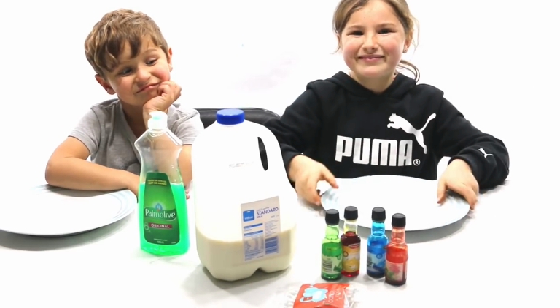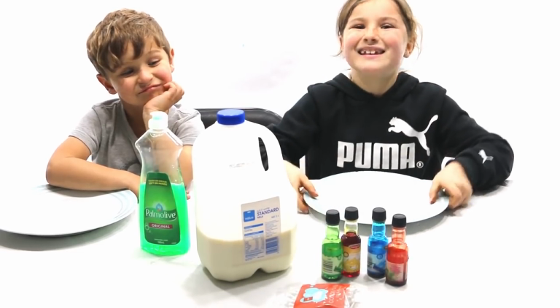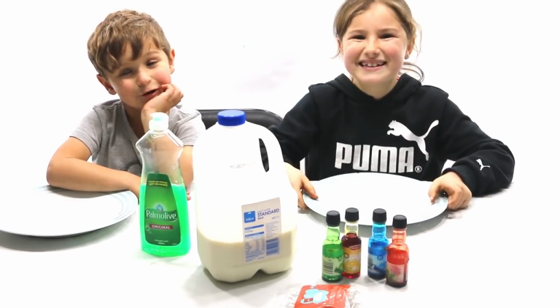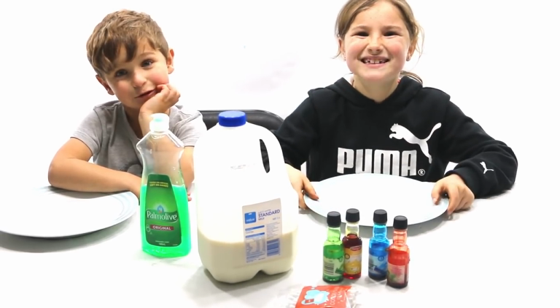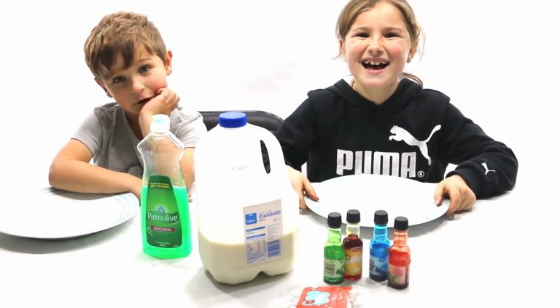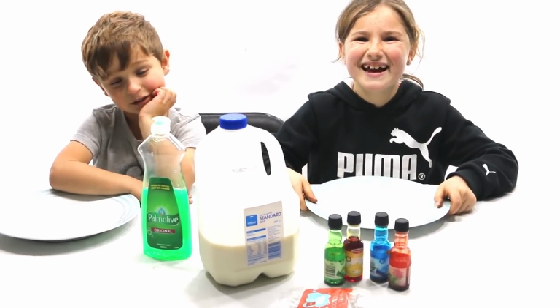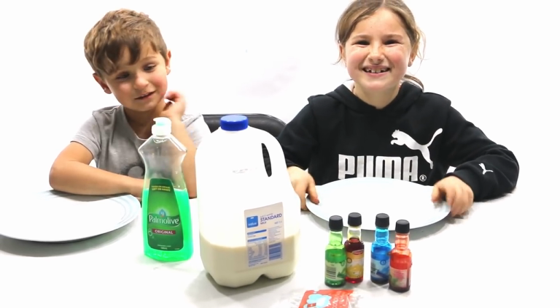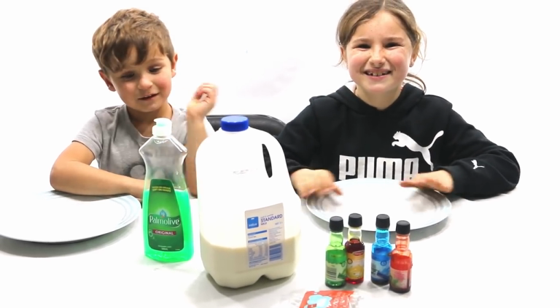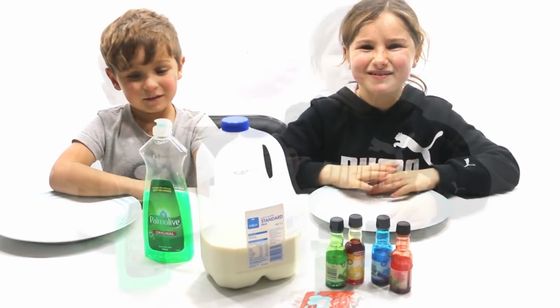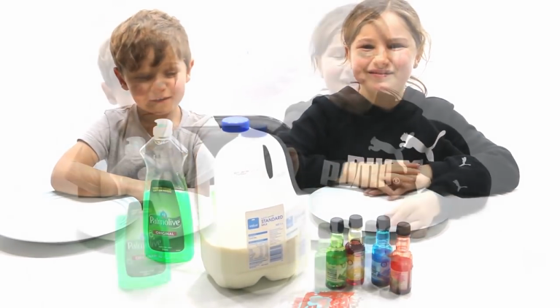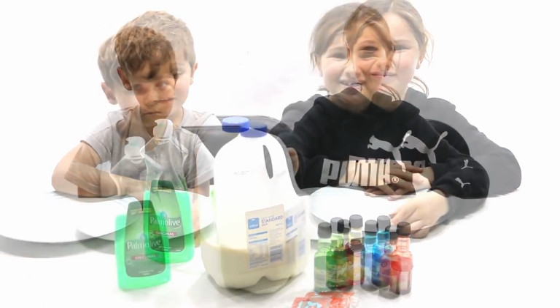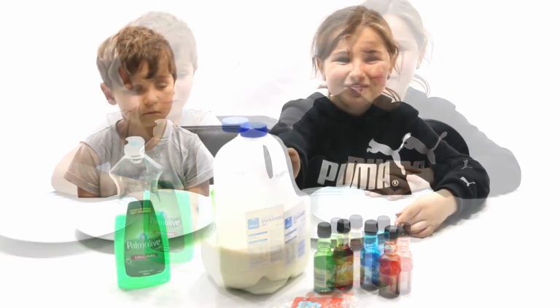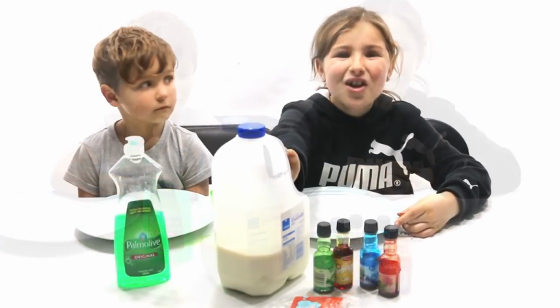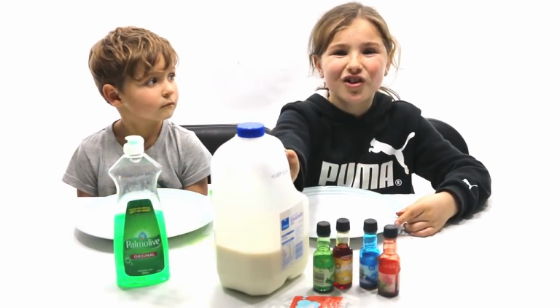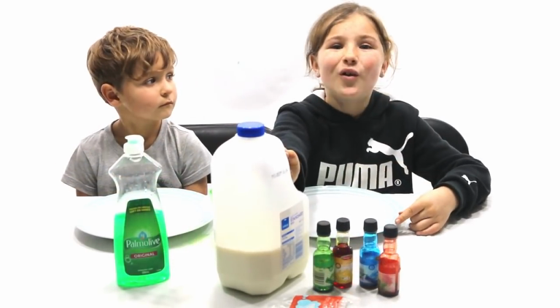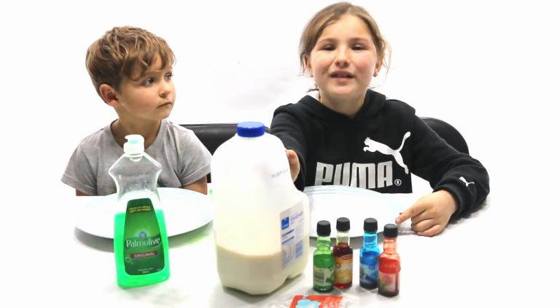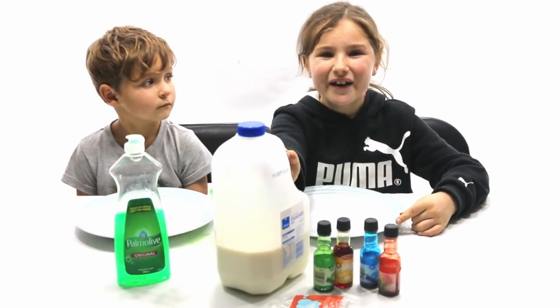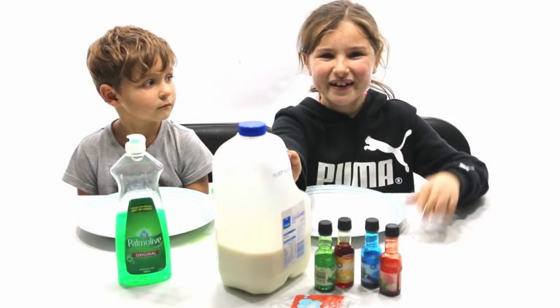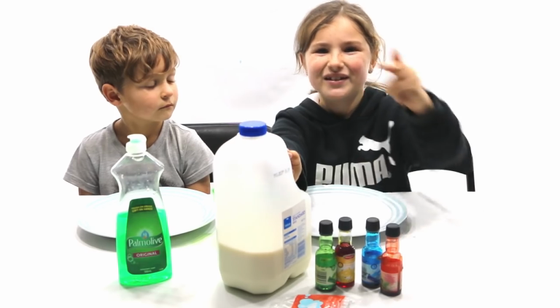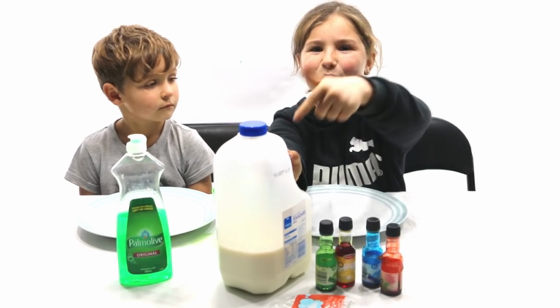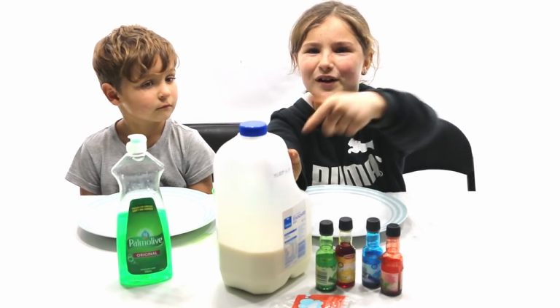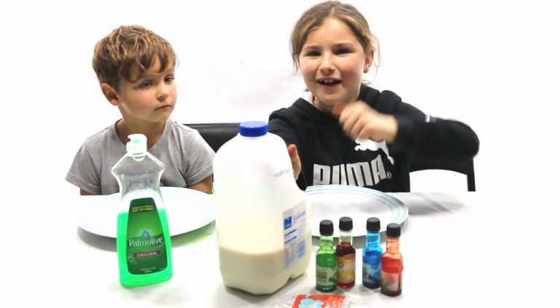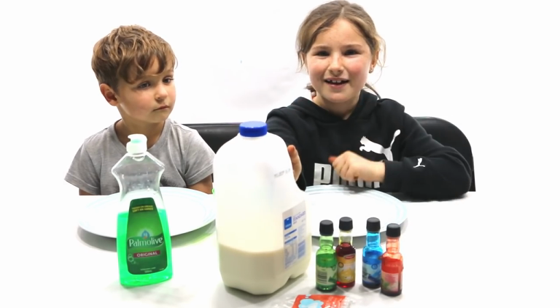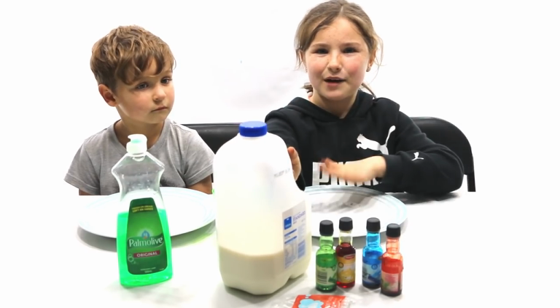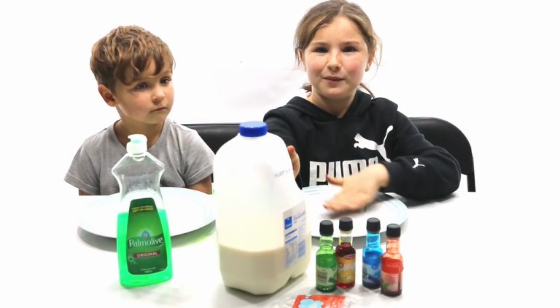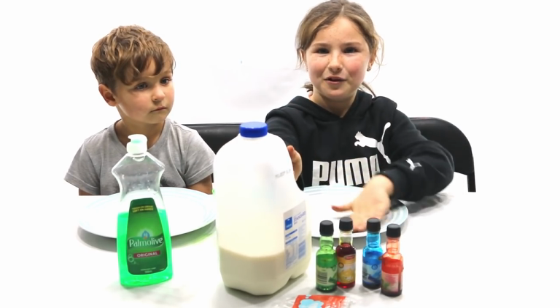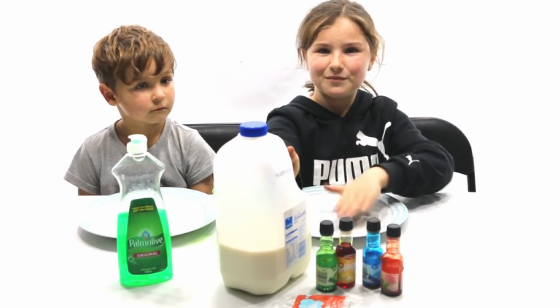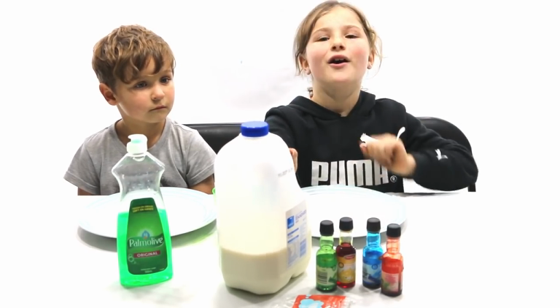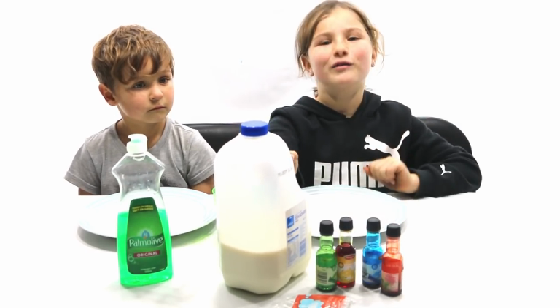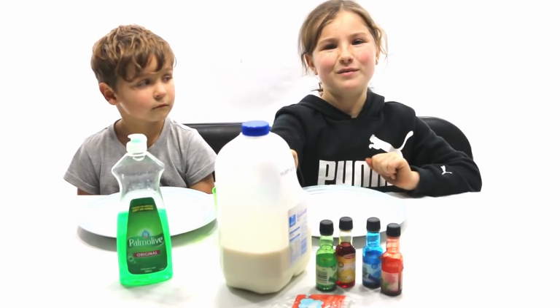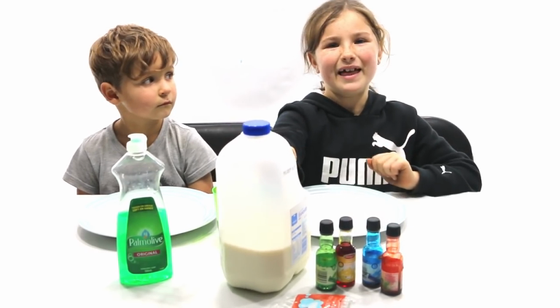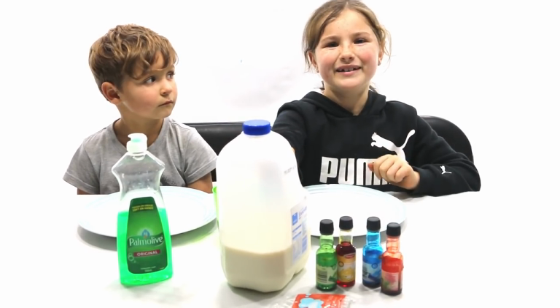Let's get started. So now we're going to use our milk to cover the bottom of our plate. Now we're going to be careful.